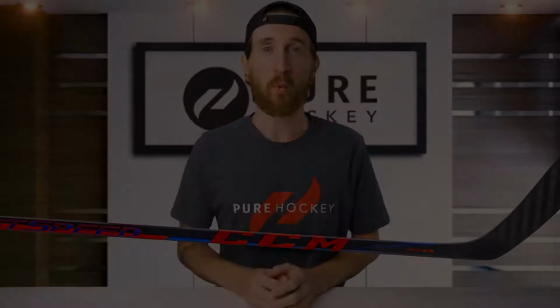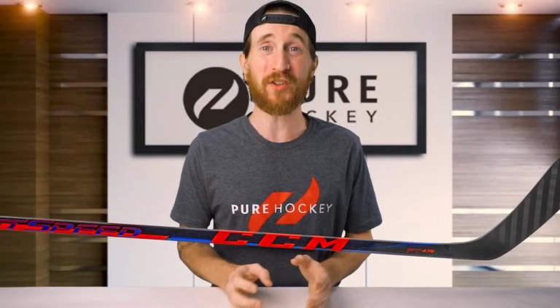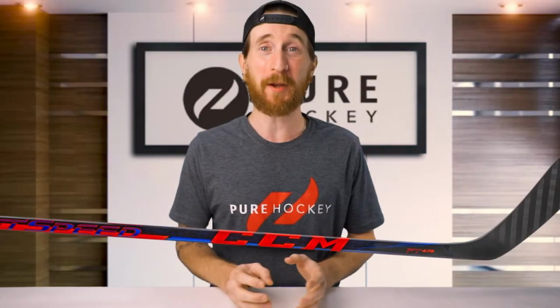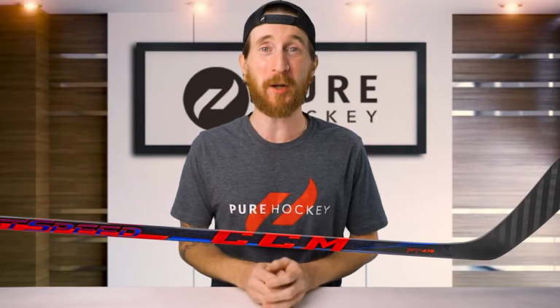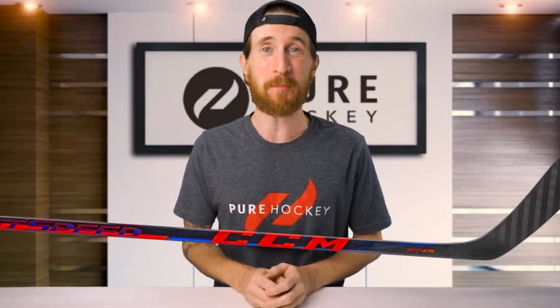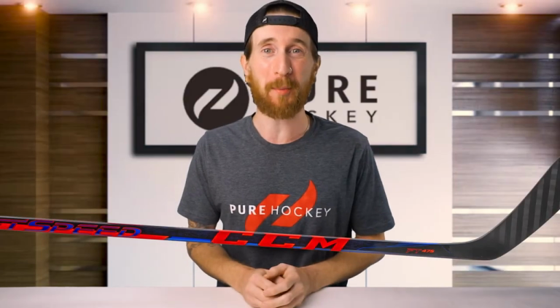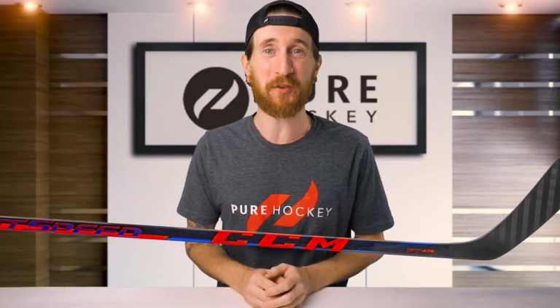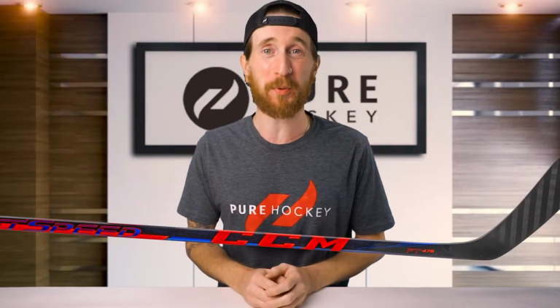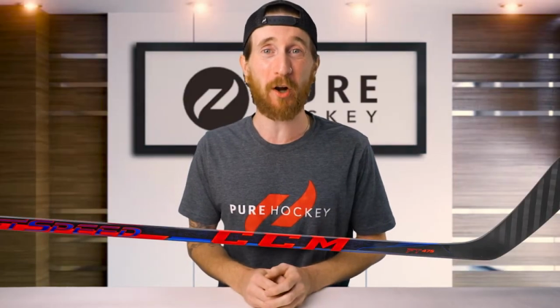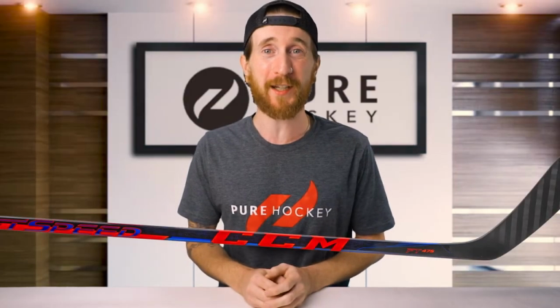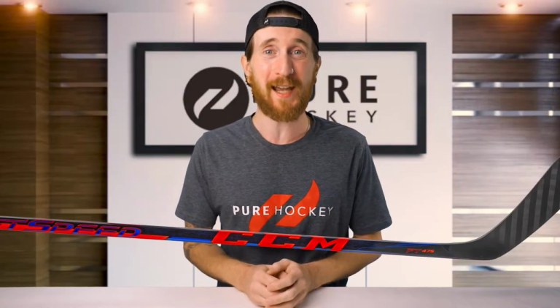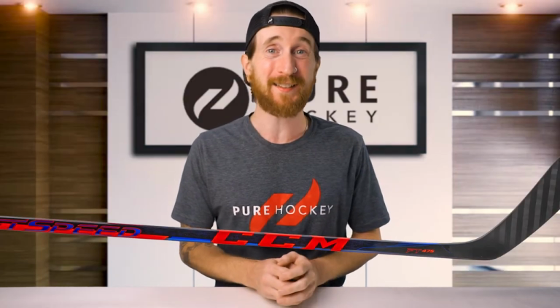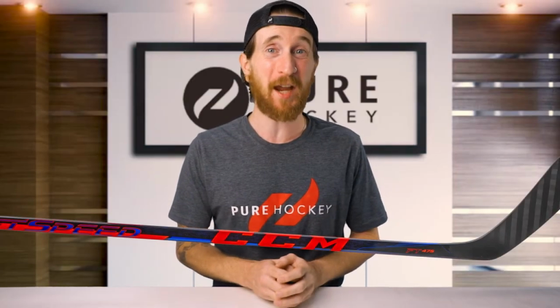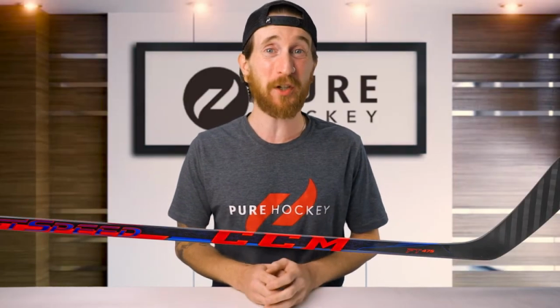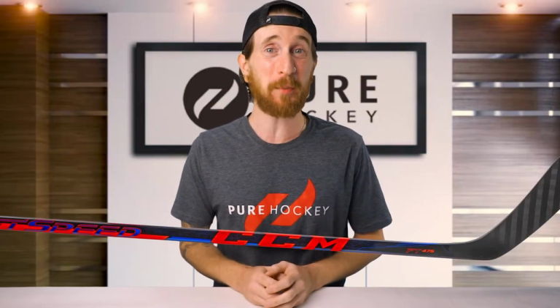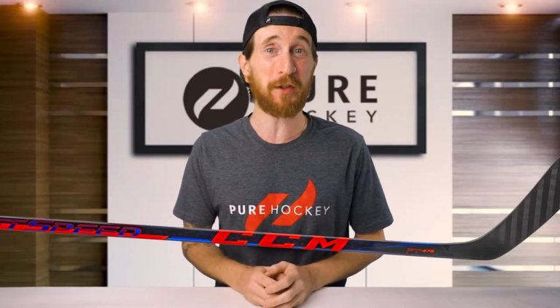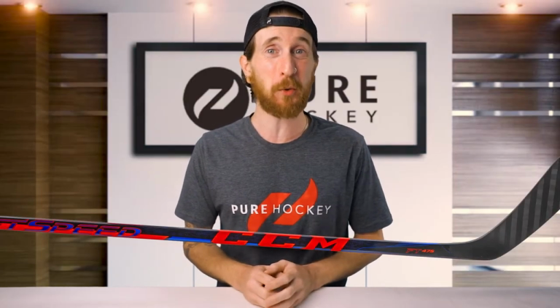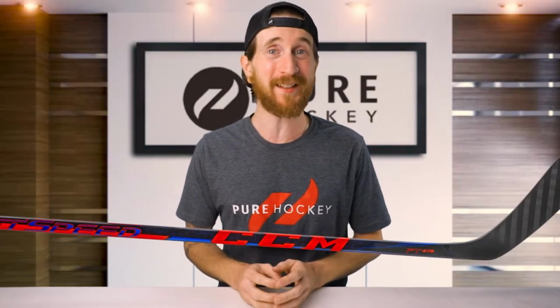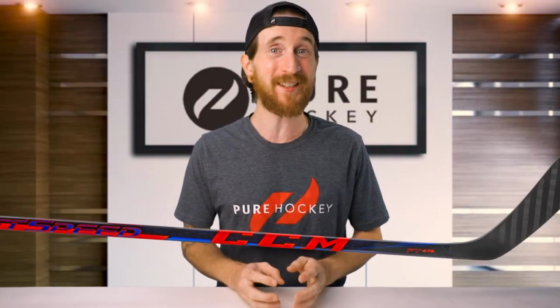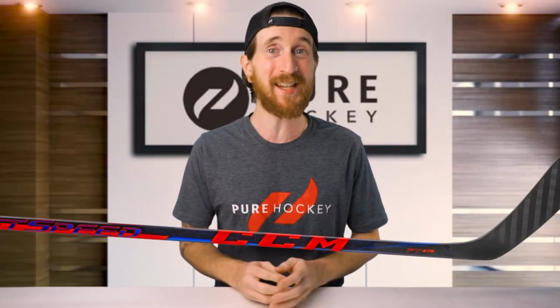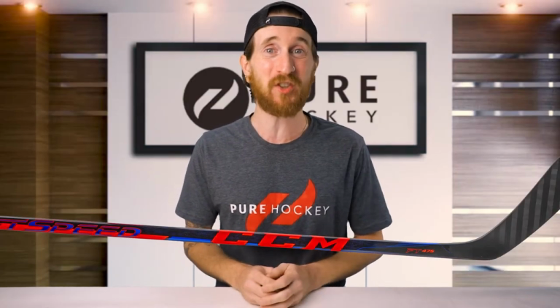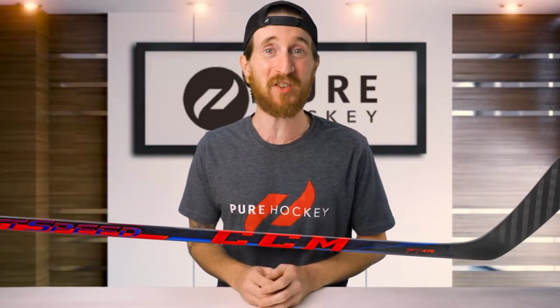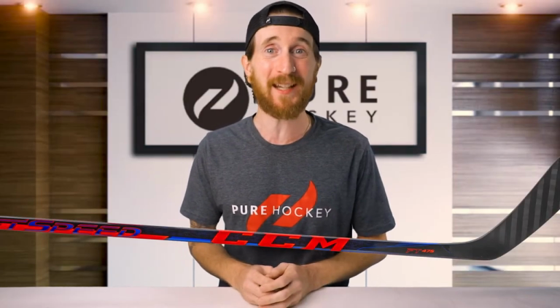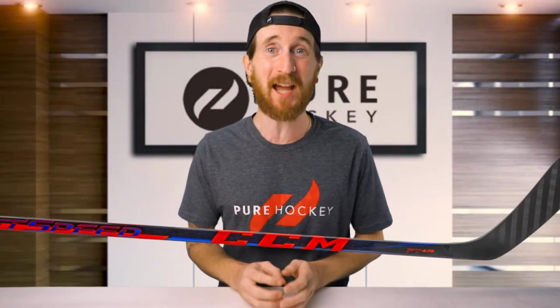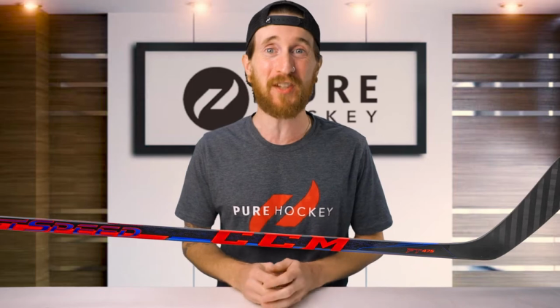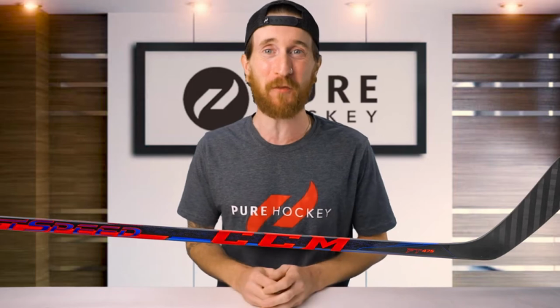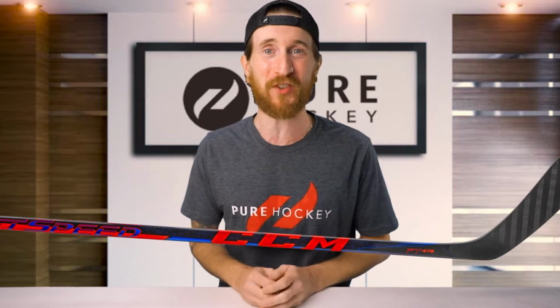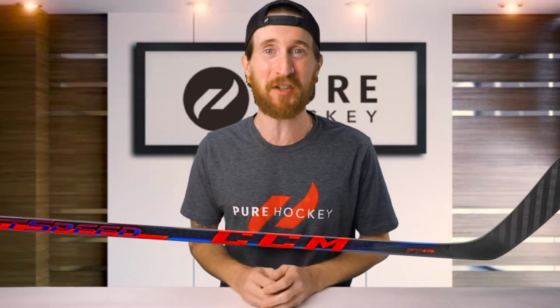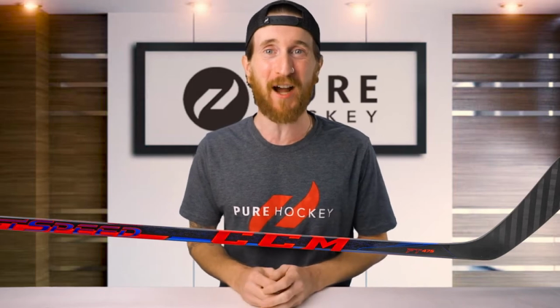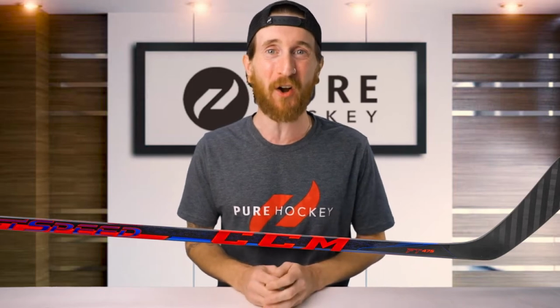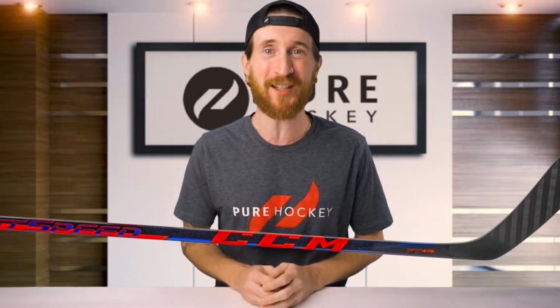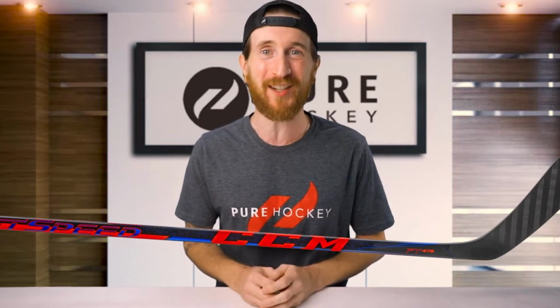What's up, everybody? Bob here from Pure Hockey. Today, we're going to be reviewing the CCM JetSpeed FT475 Hockey Stick.